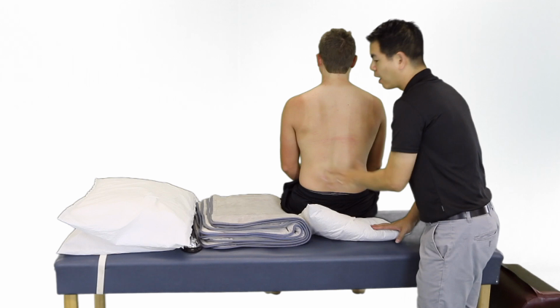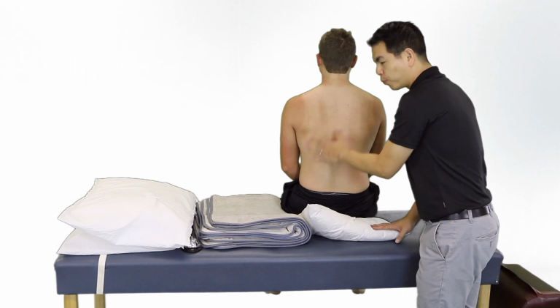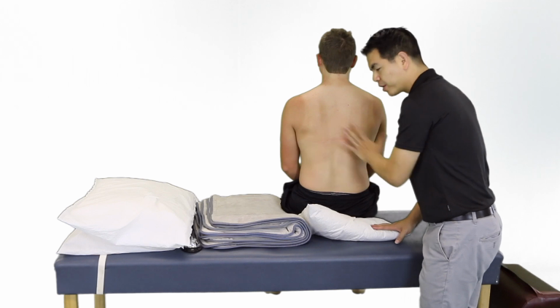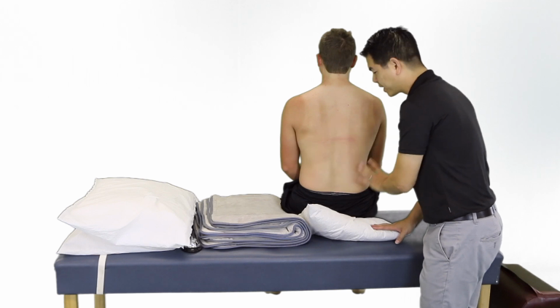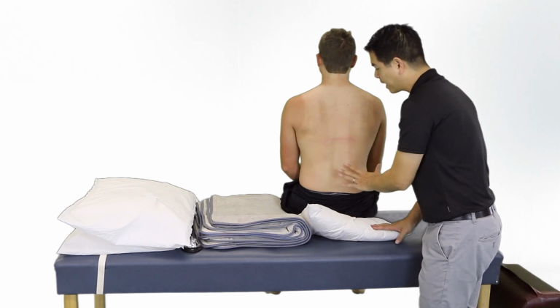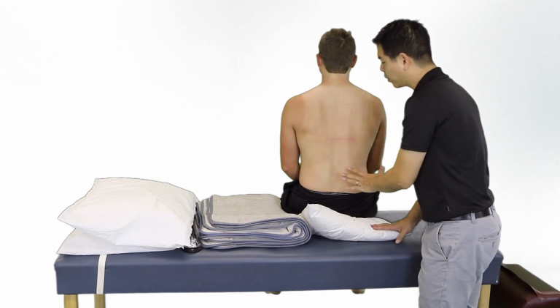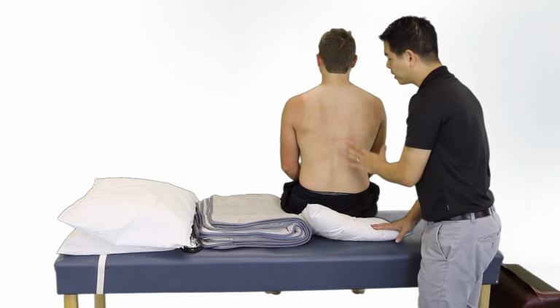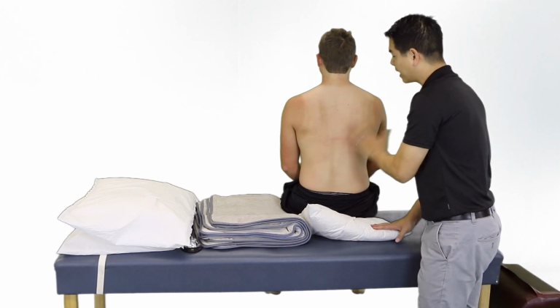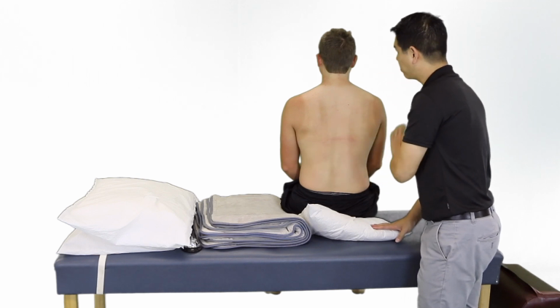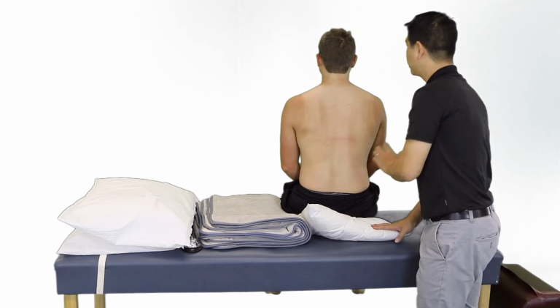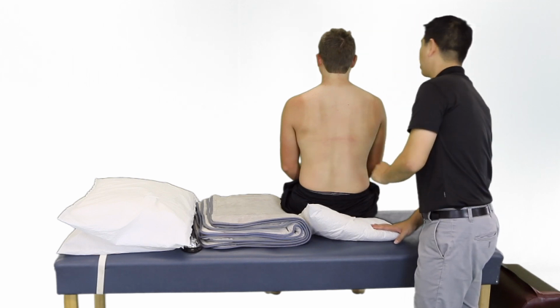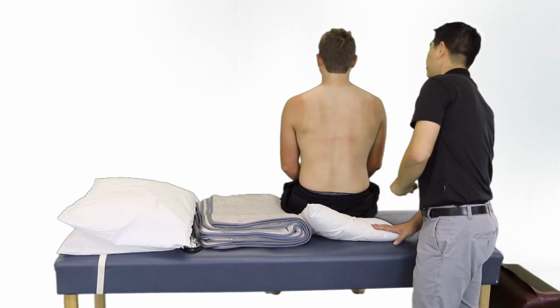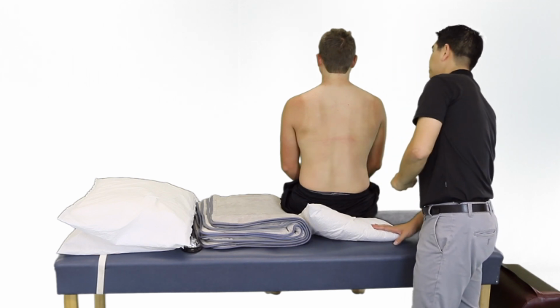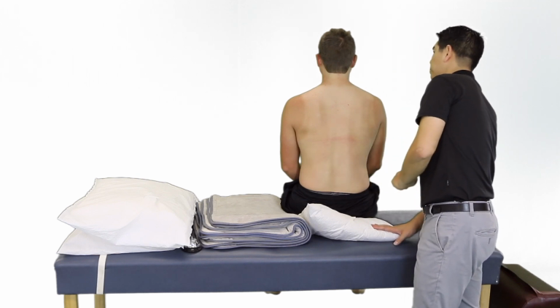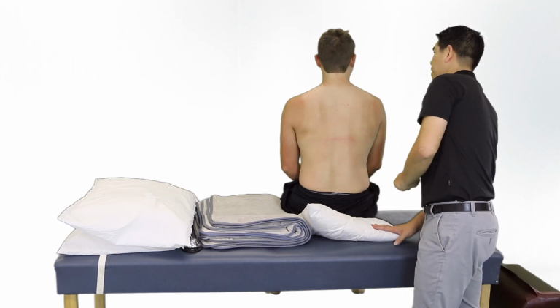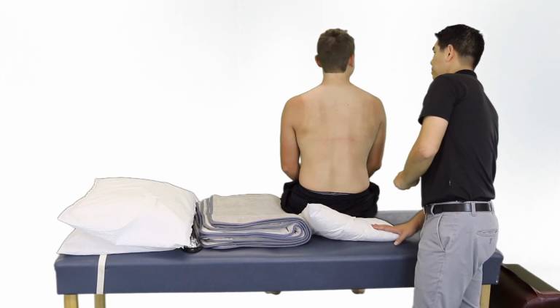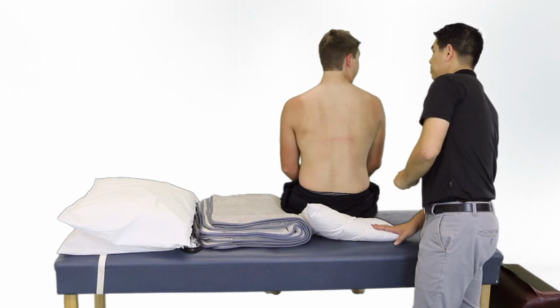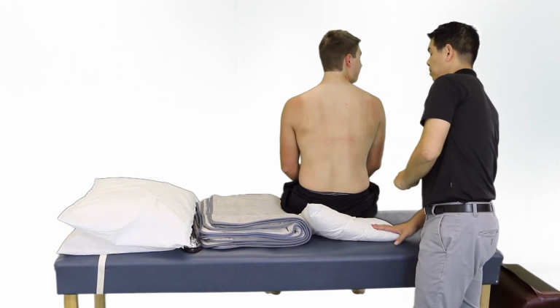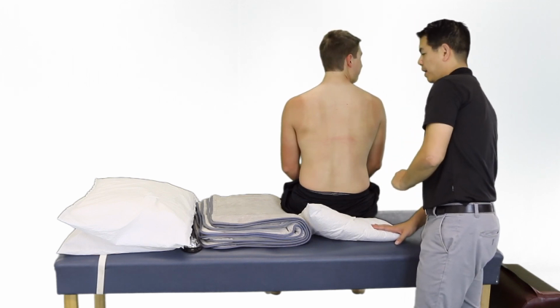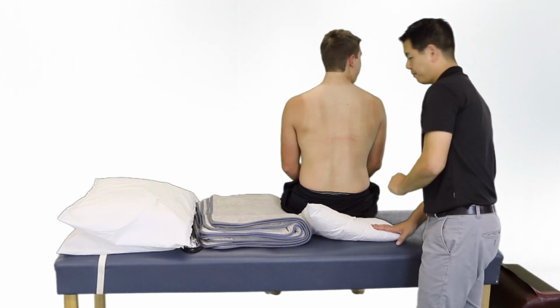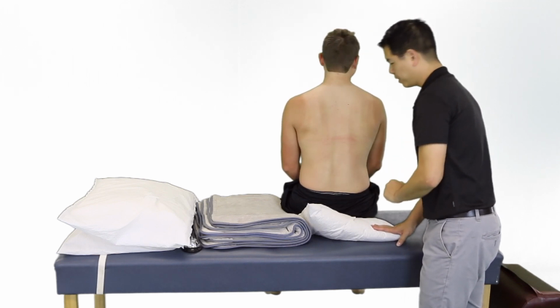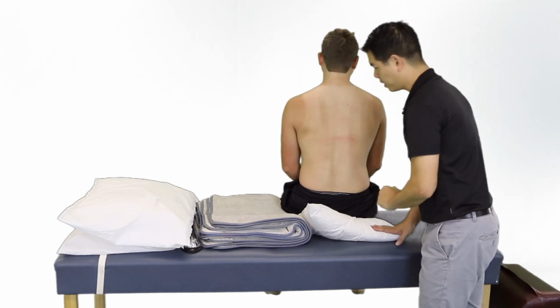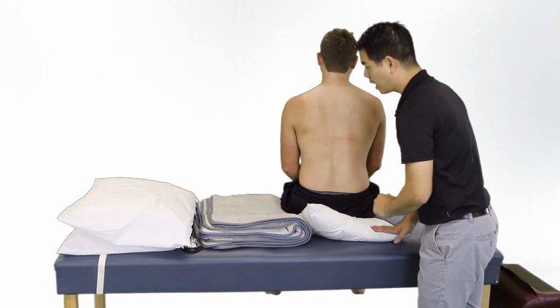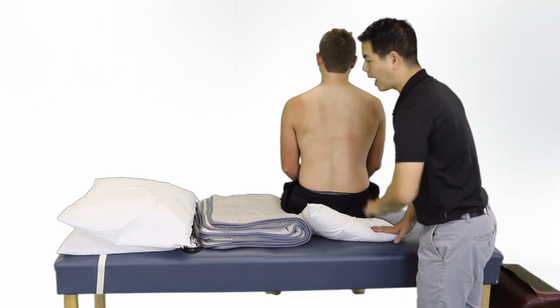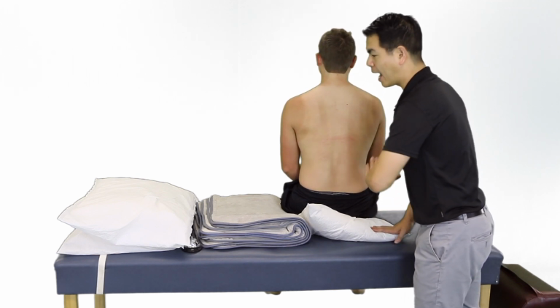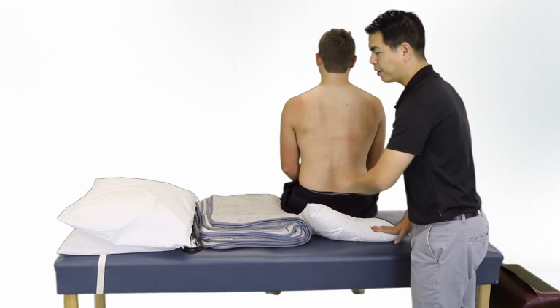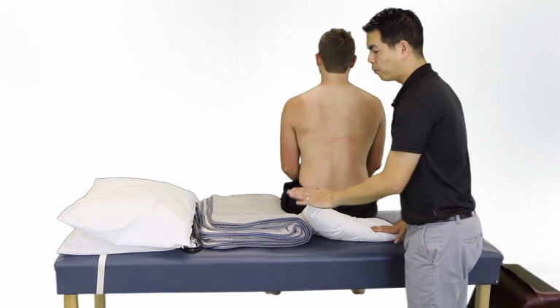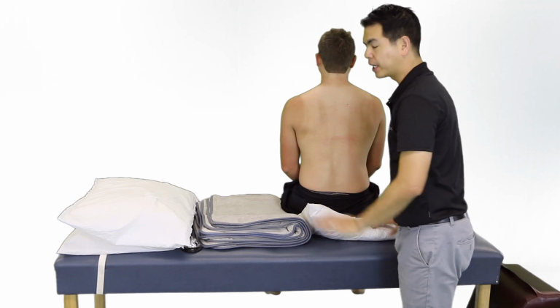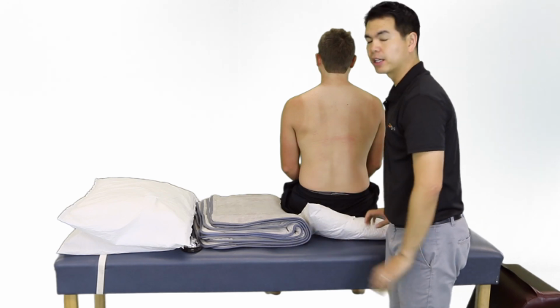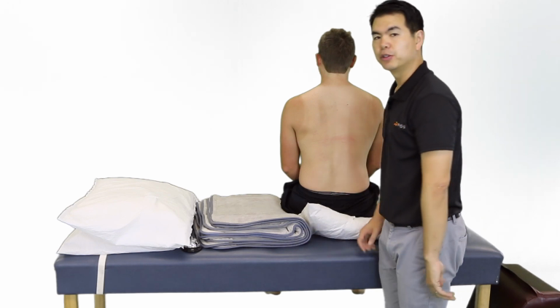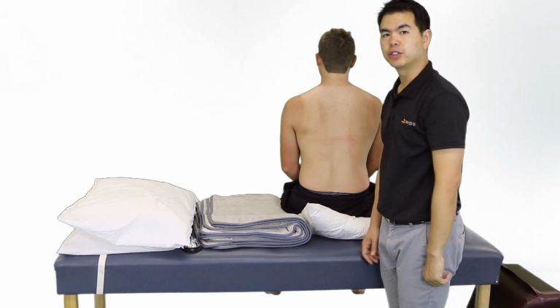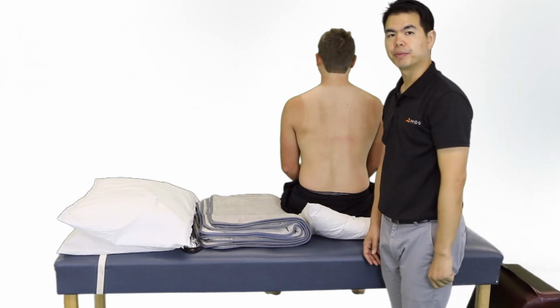We are again going to ask the patient if they are feeling okay, and once they confirm they are feeling good, we can conclude the treatment.